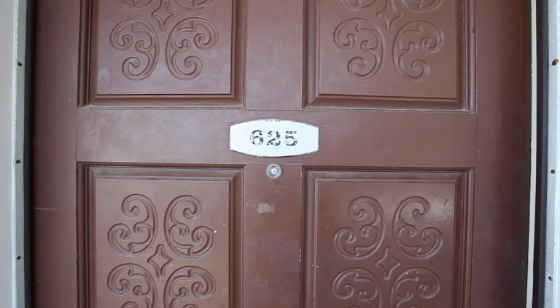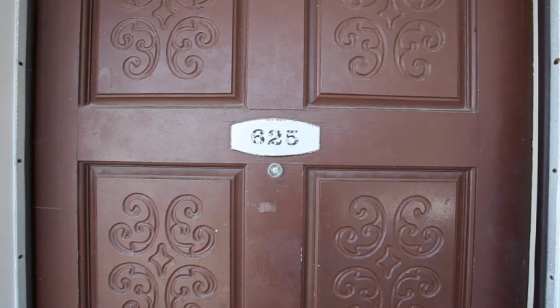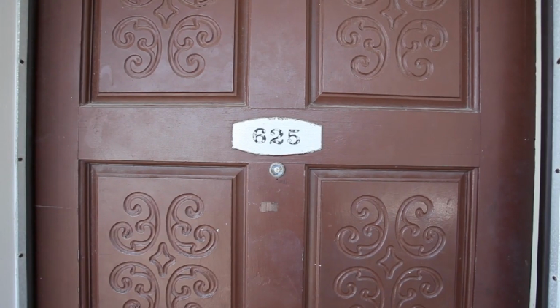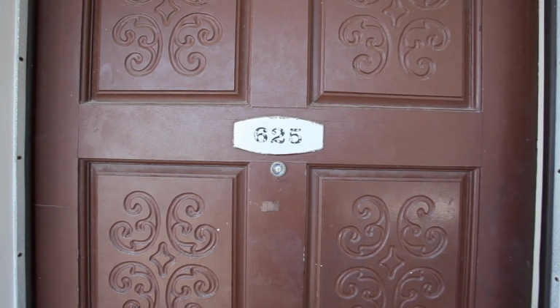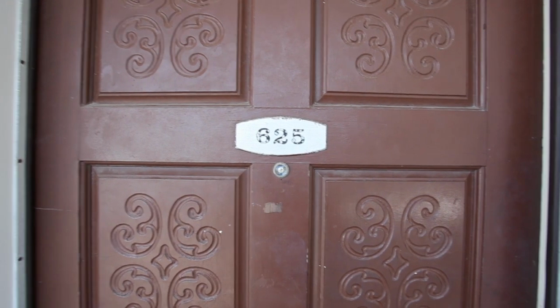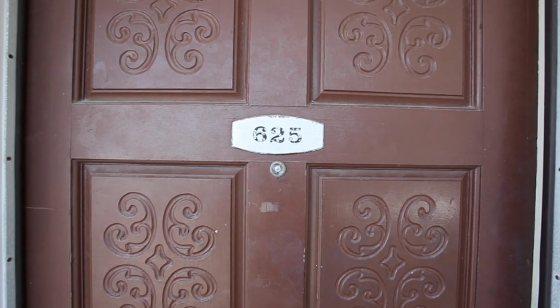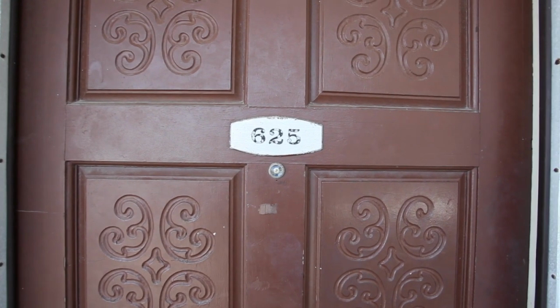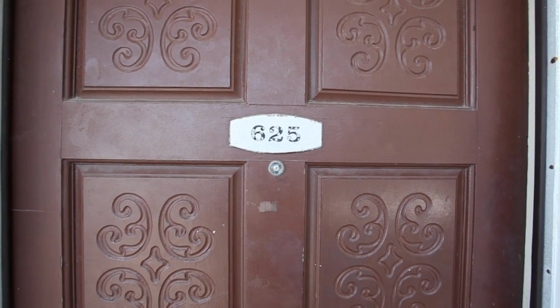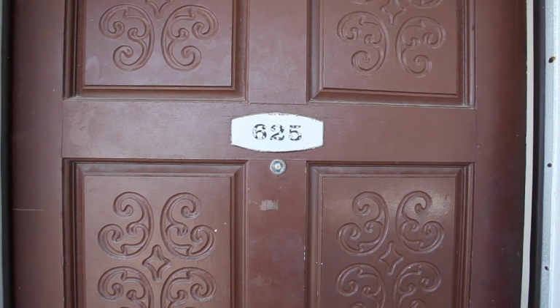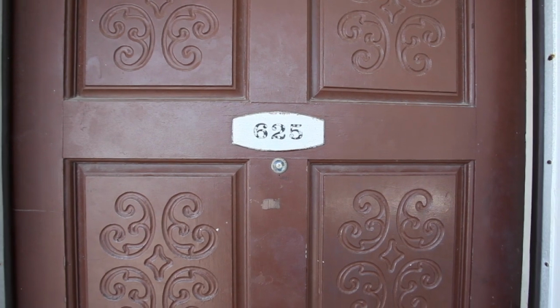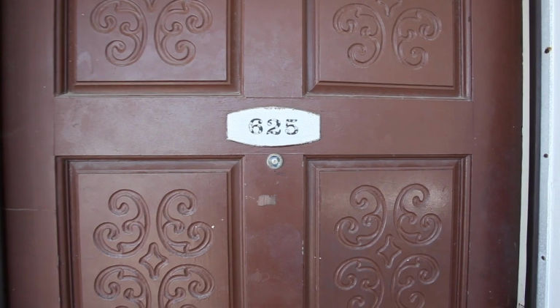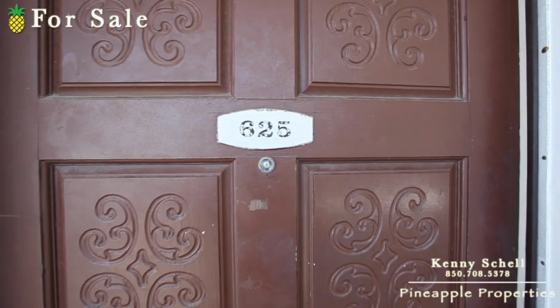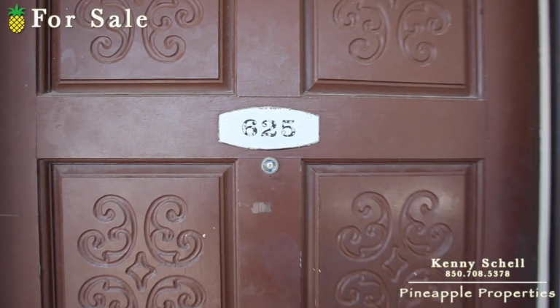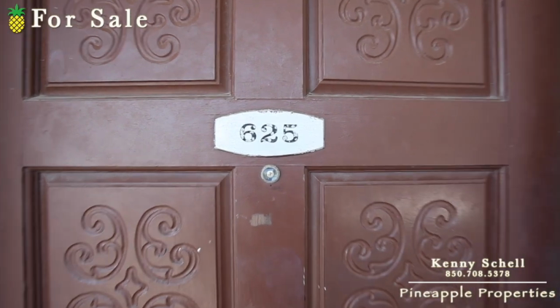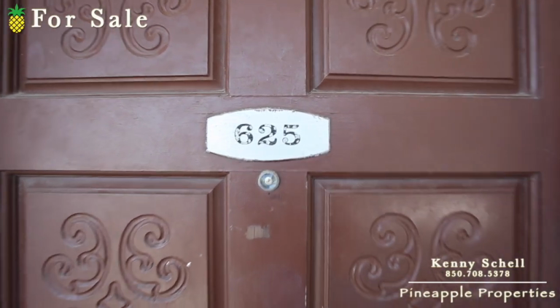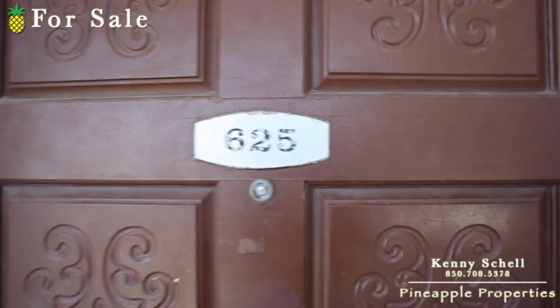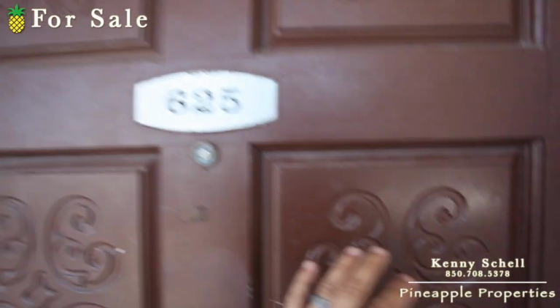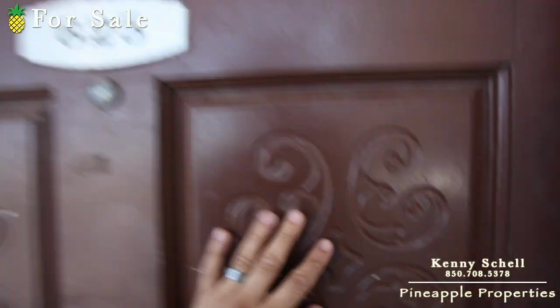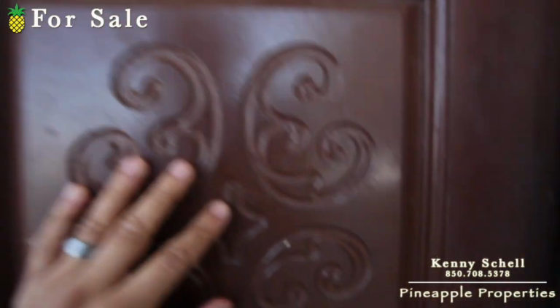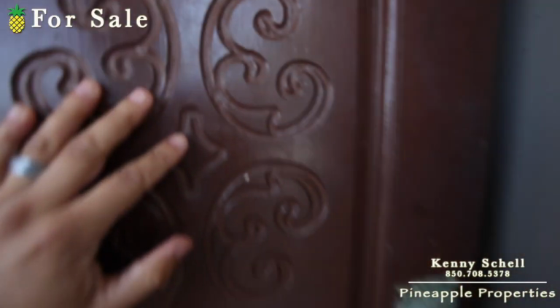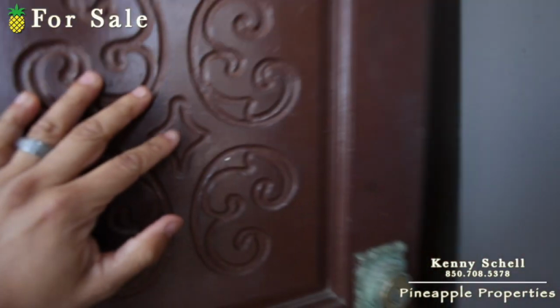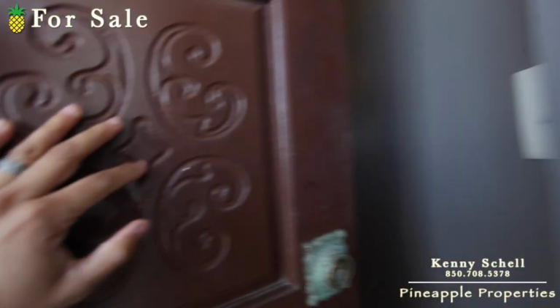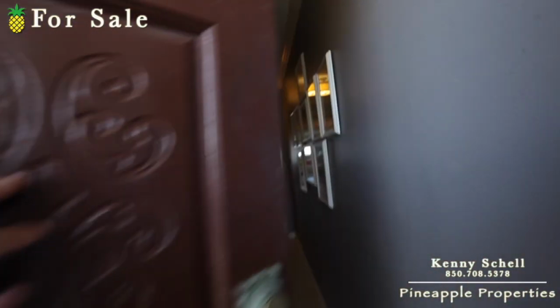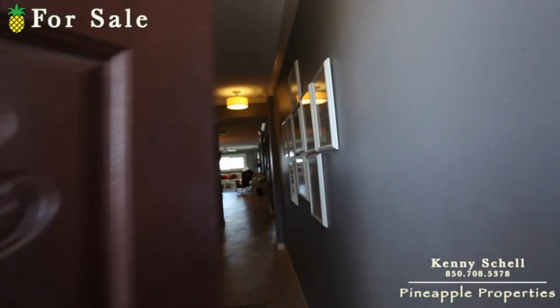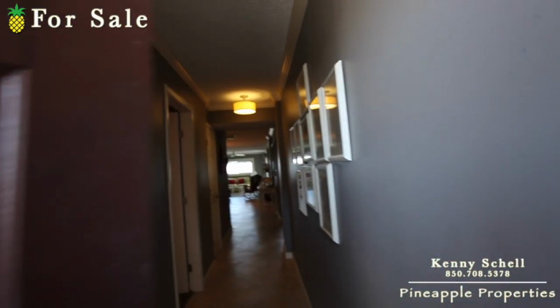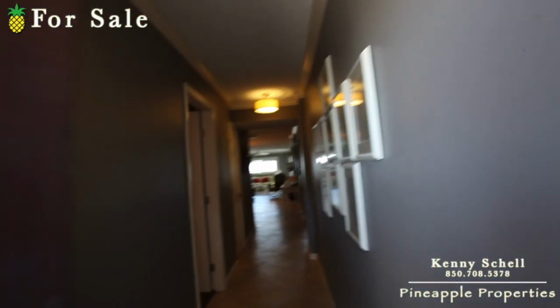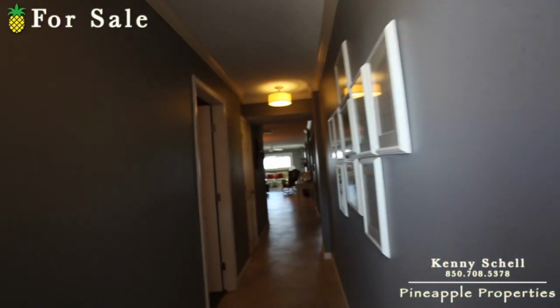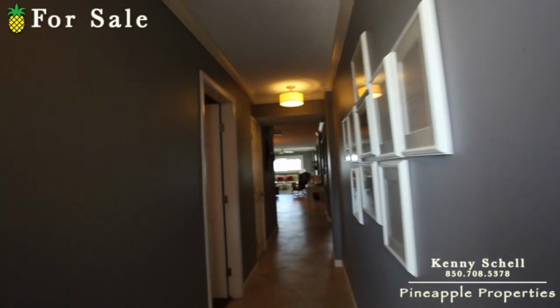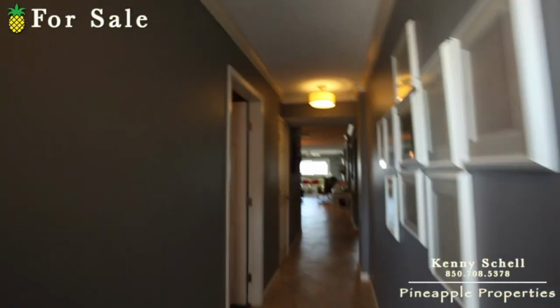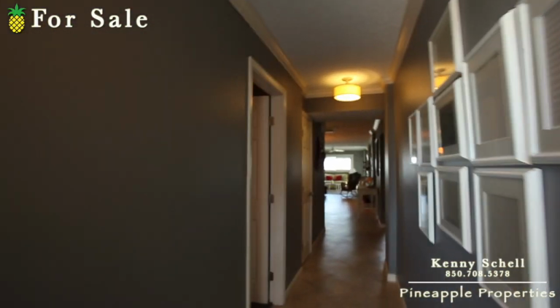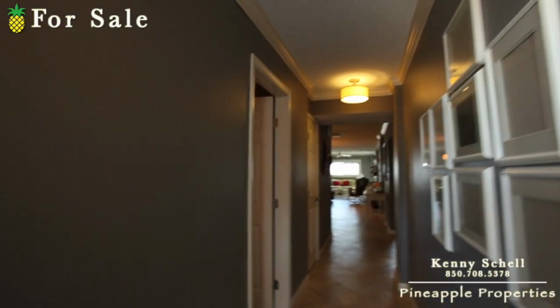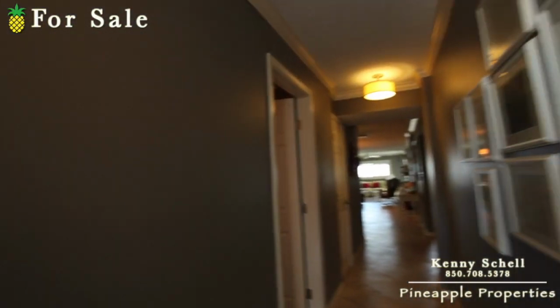So I'm standing outside Regency 625, and we'll go inside and take a look at it now.